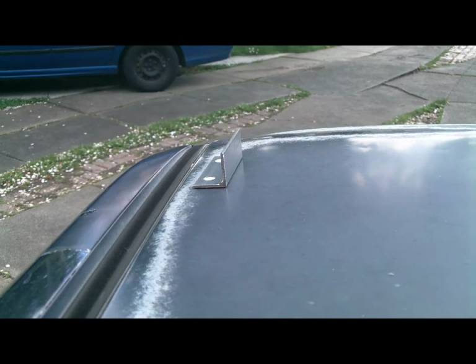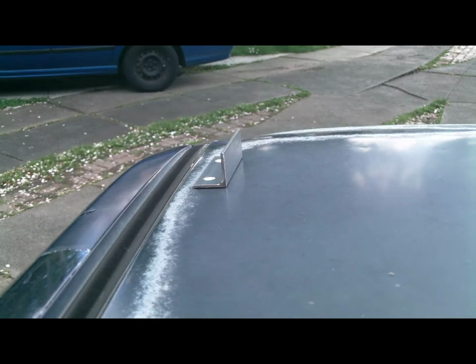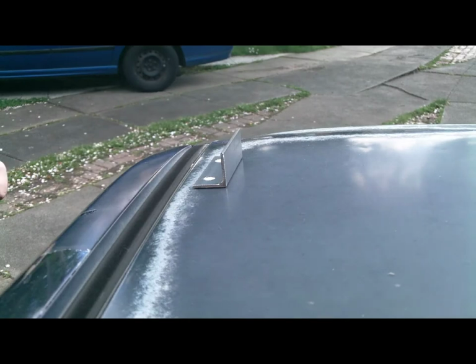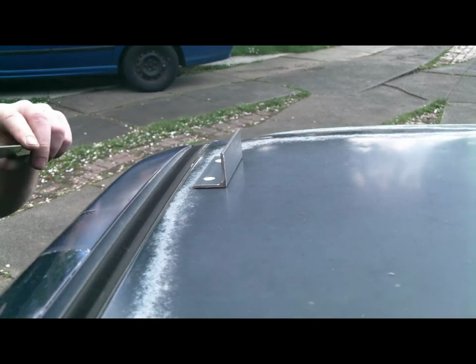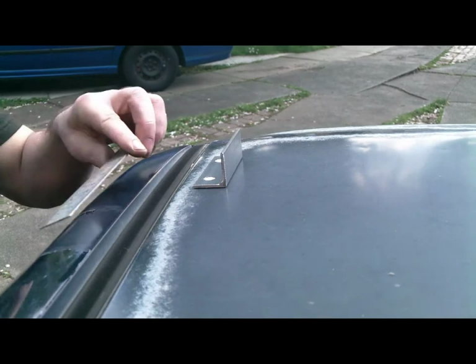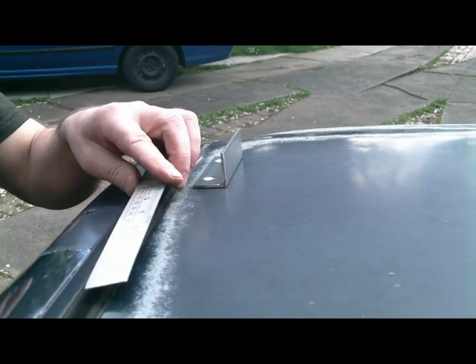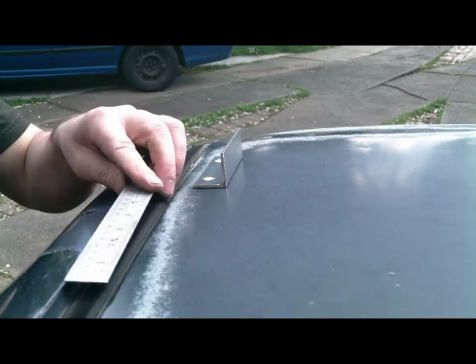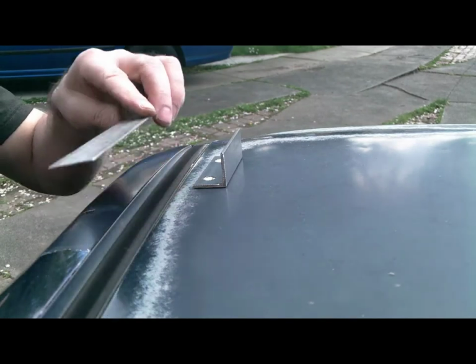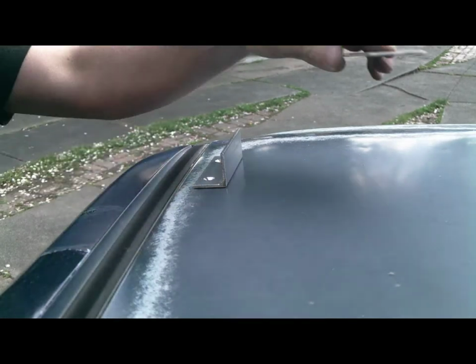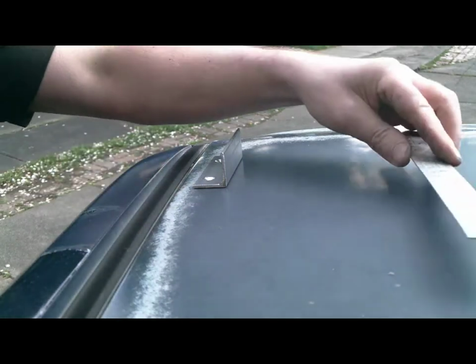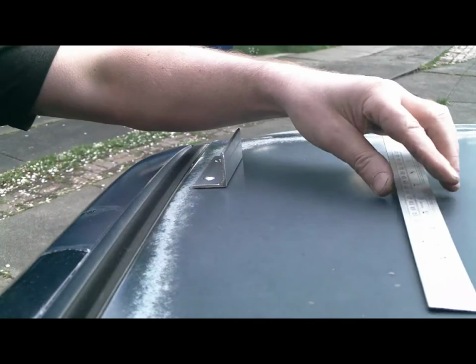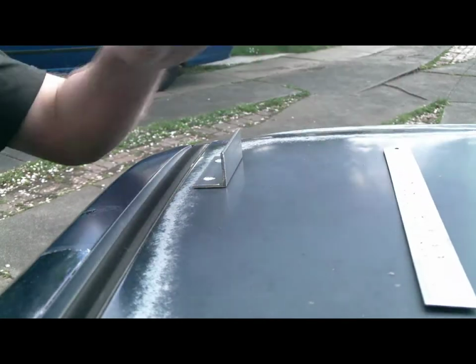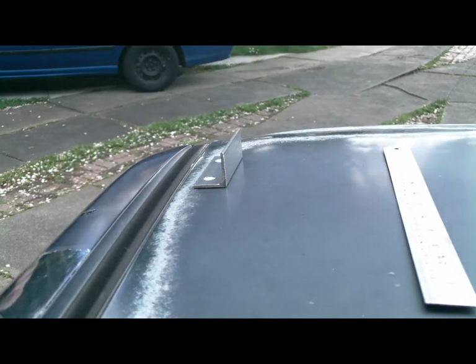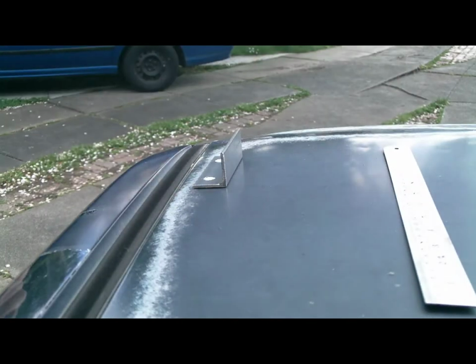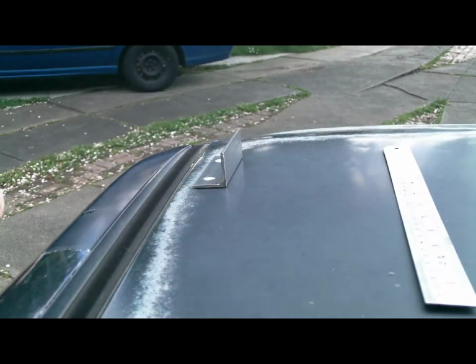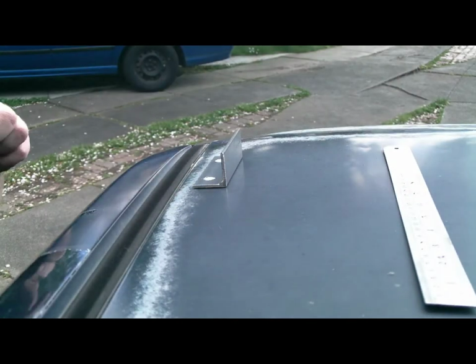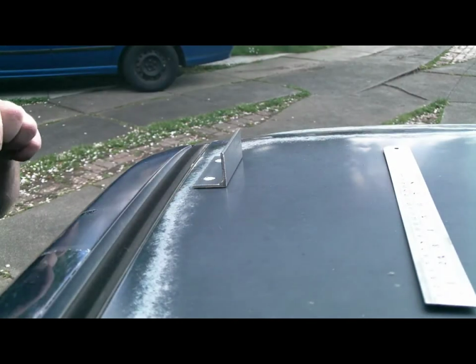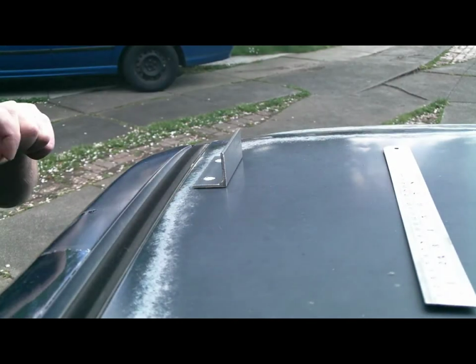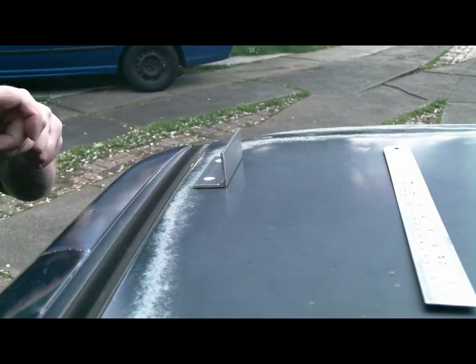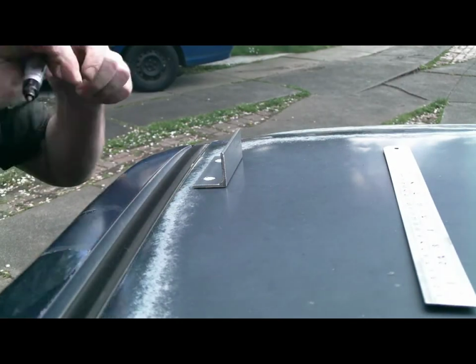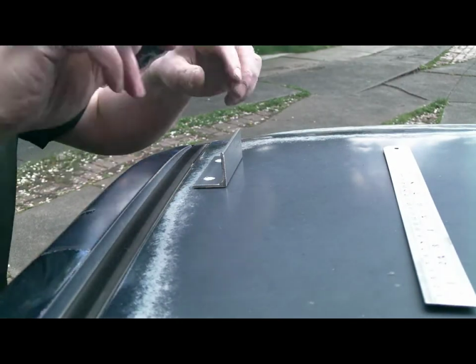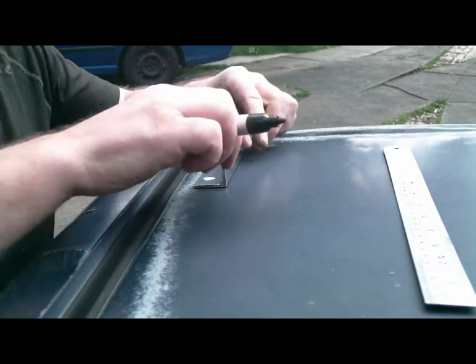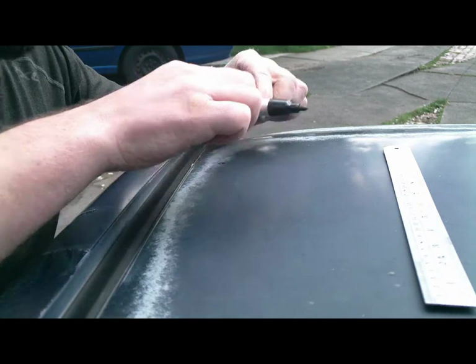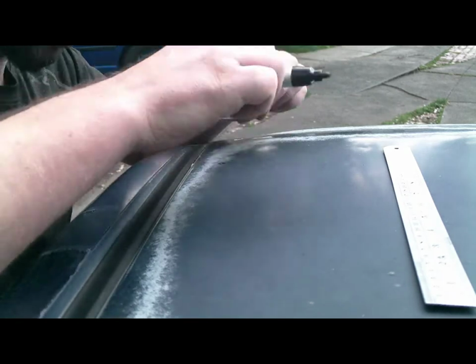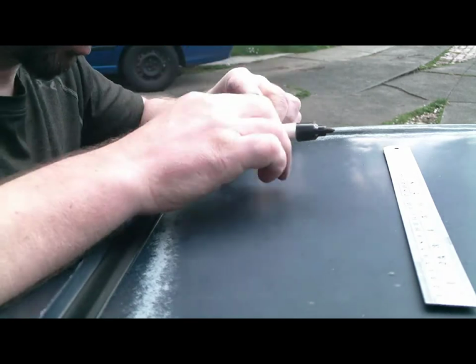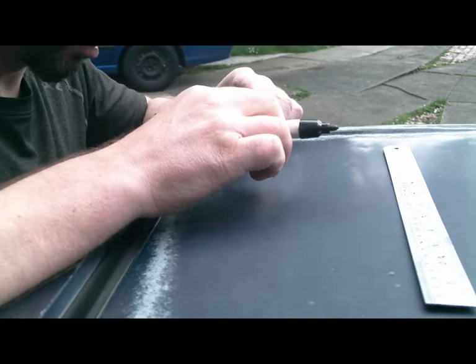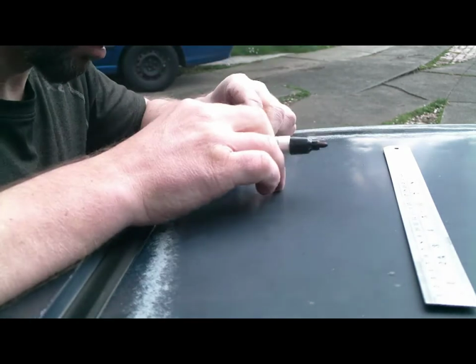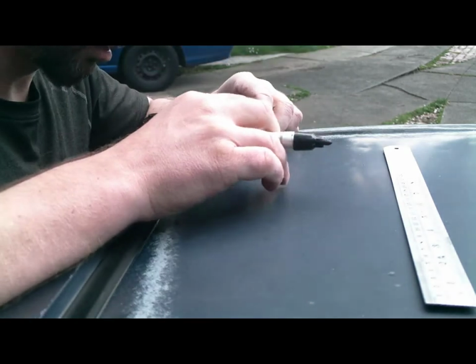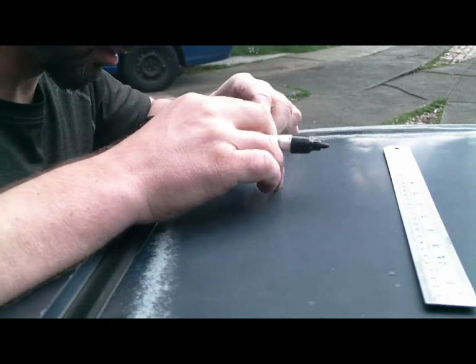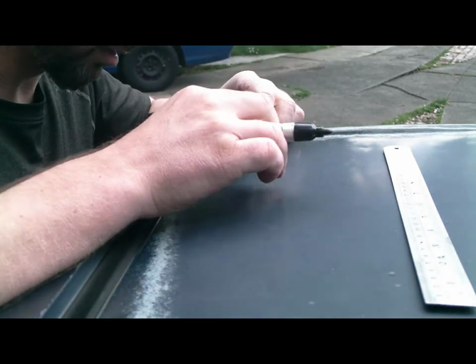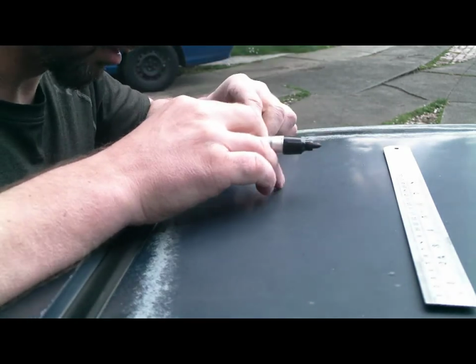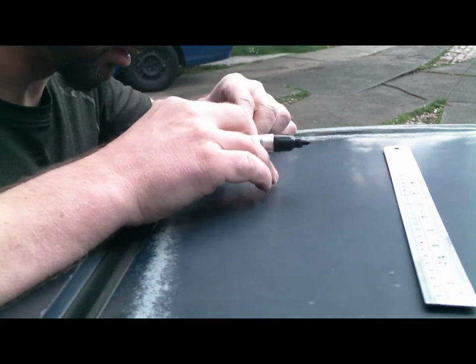Now using the utmost care and accuracy we'll measure and mark the holes for the roof.